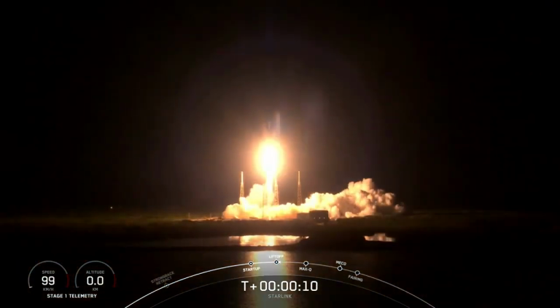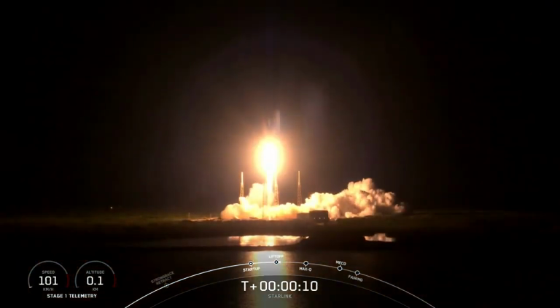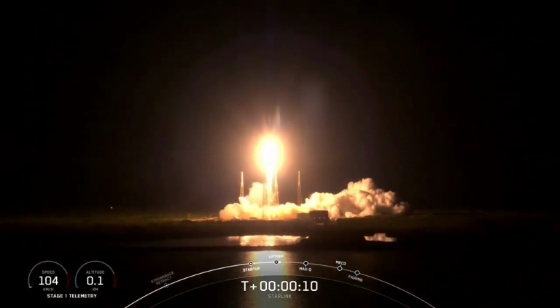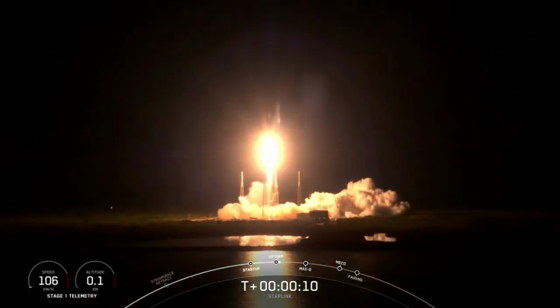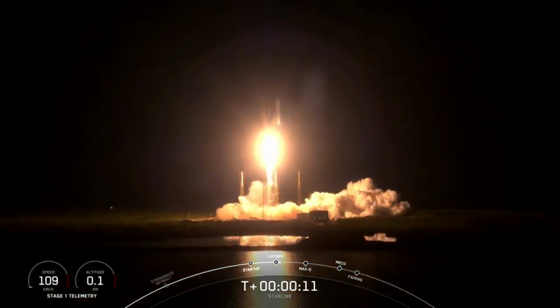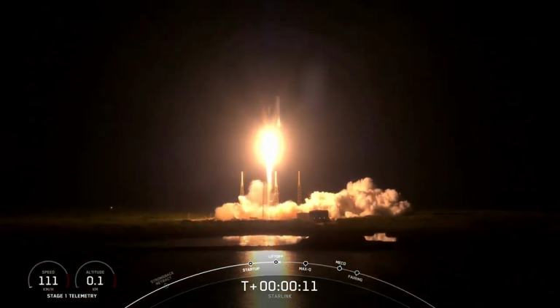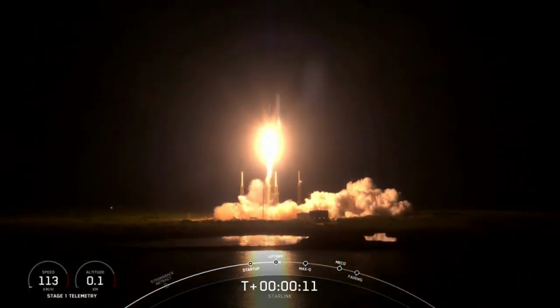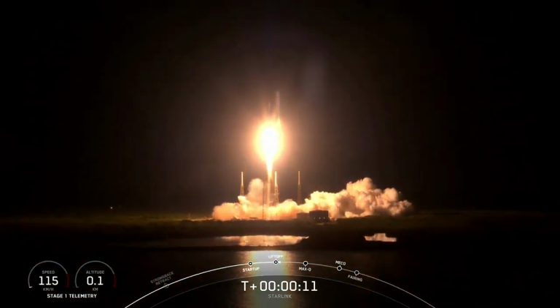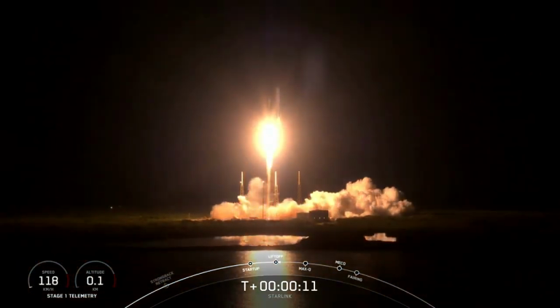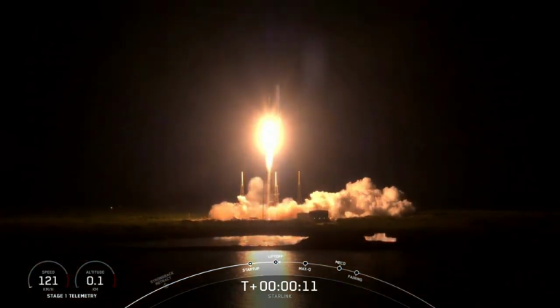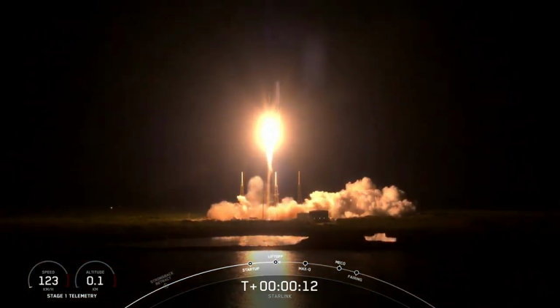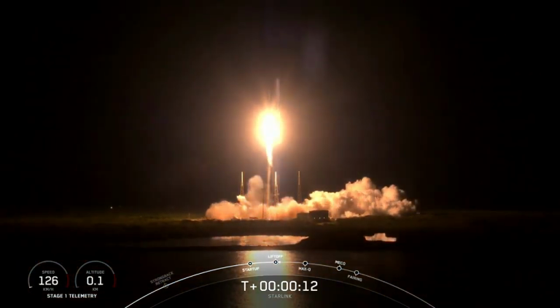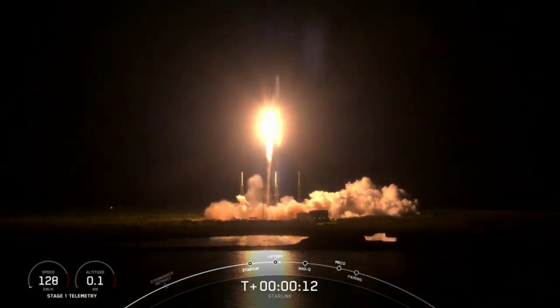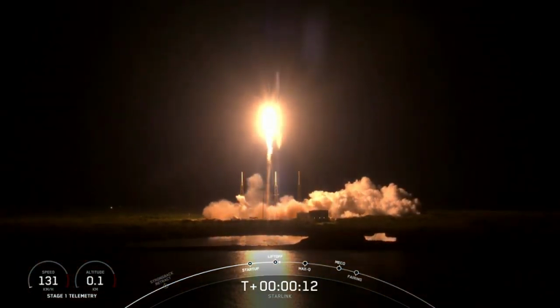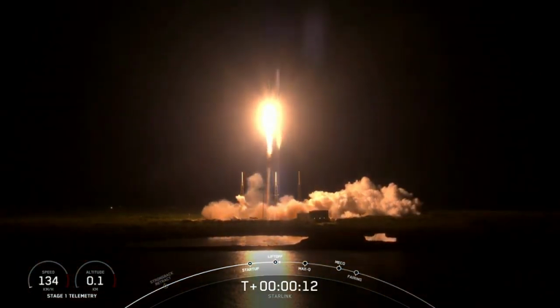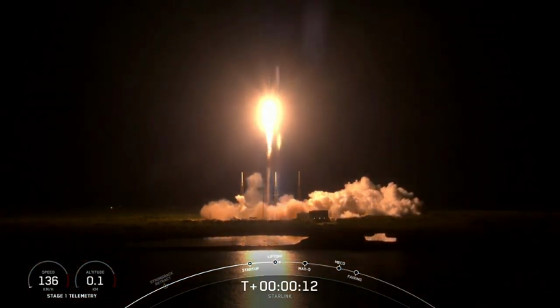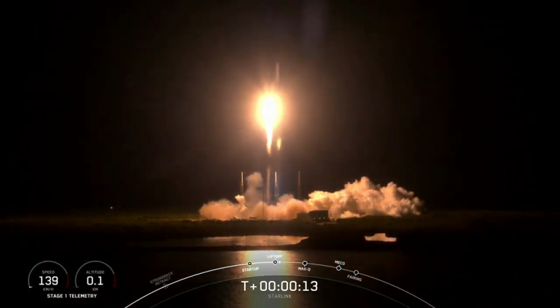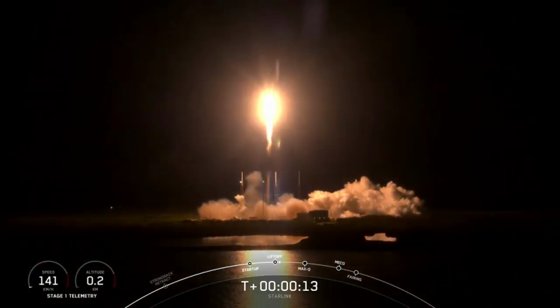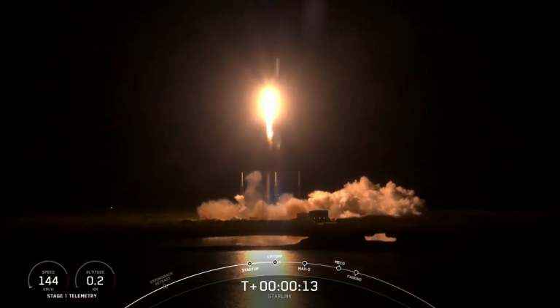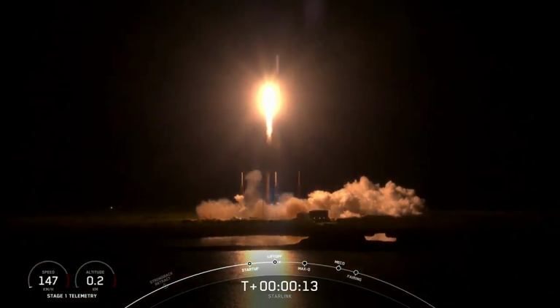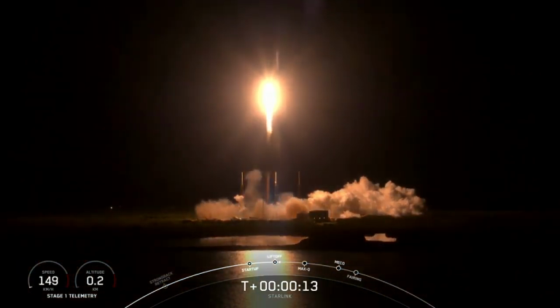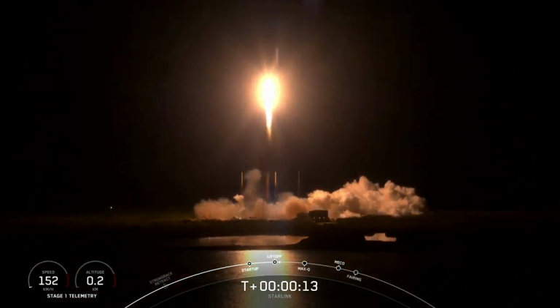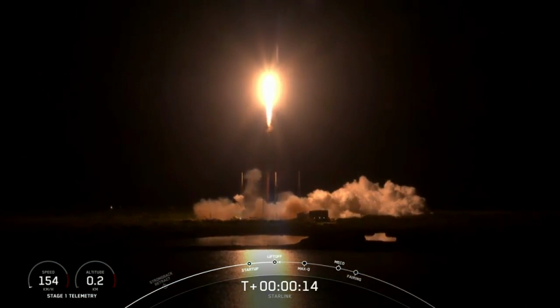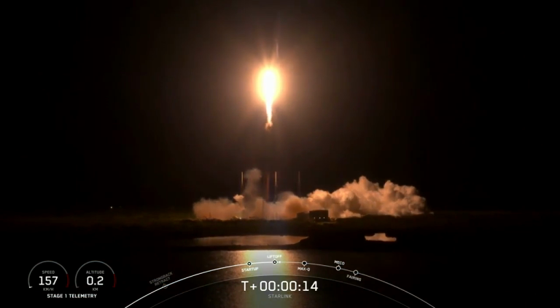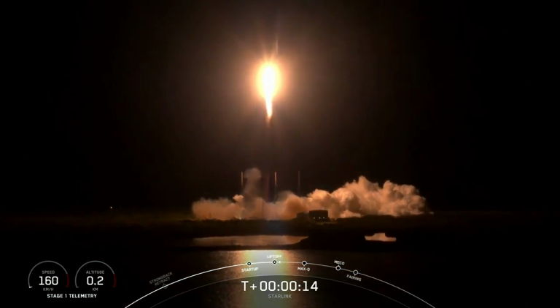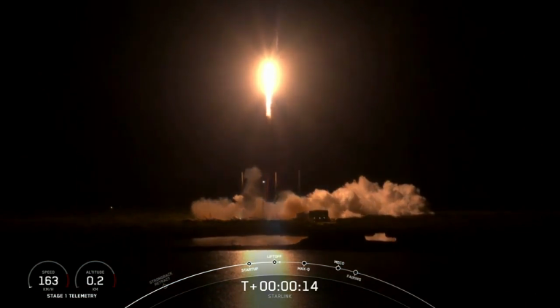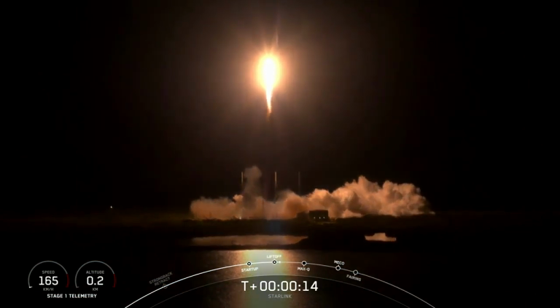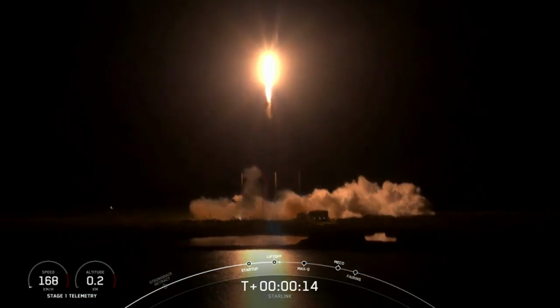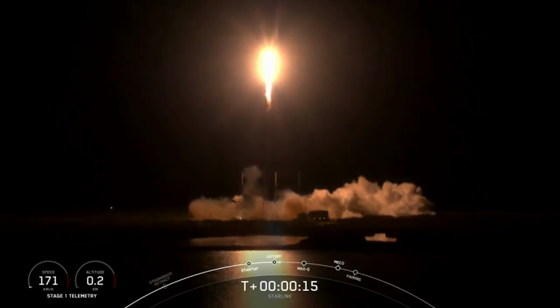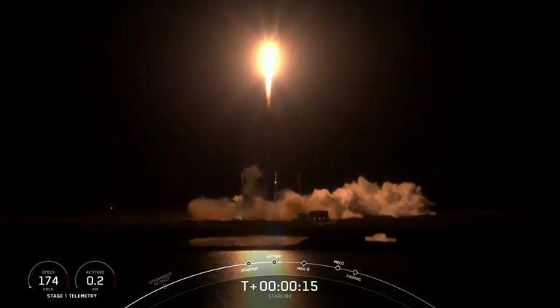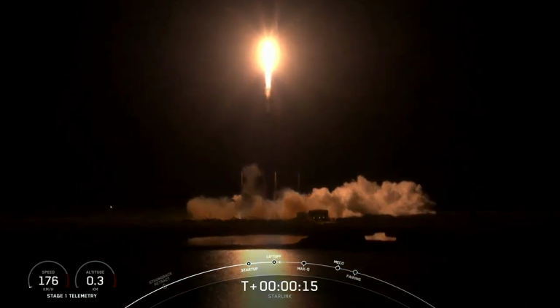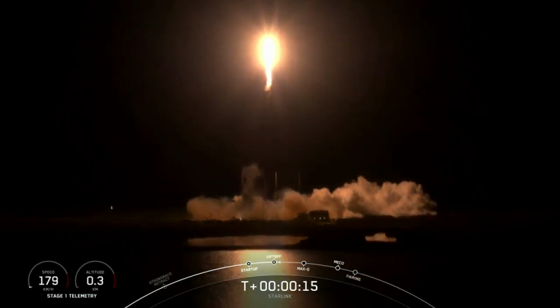Vehicle pitching downrange. Wing engine chamber pressures are nominal.